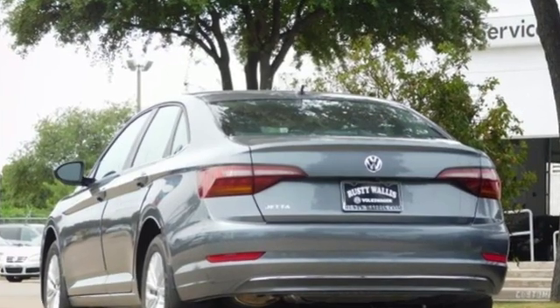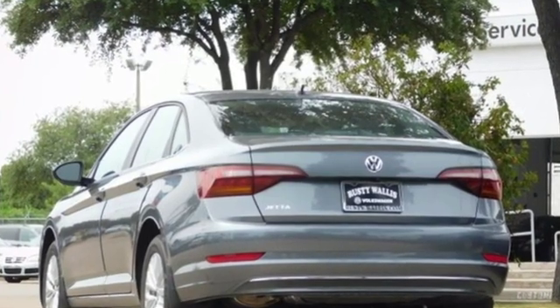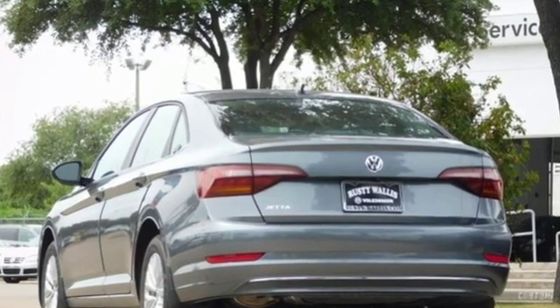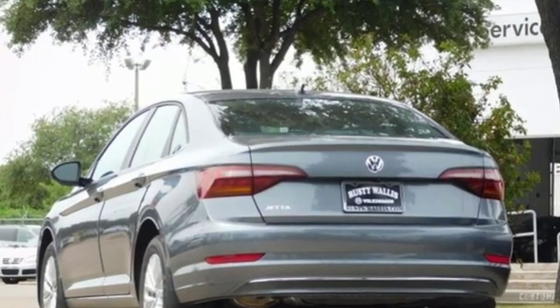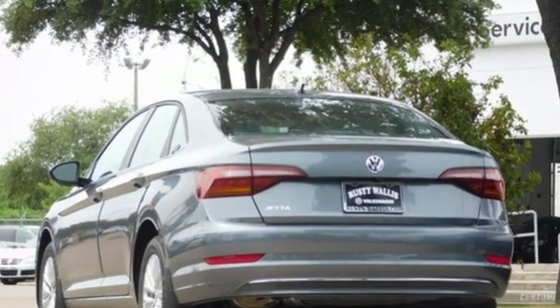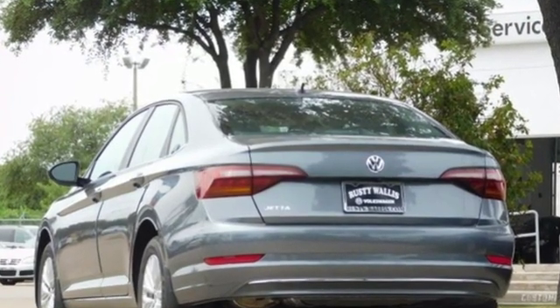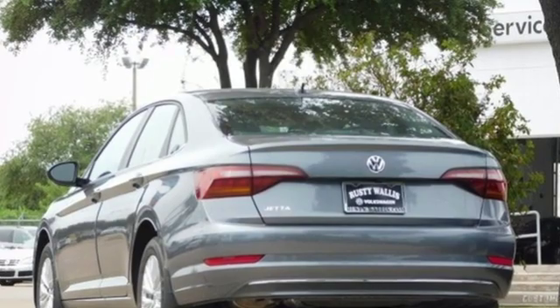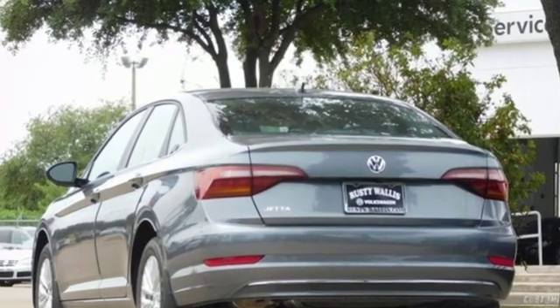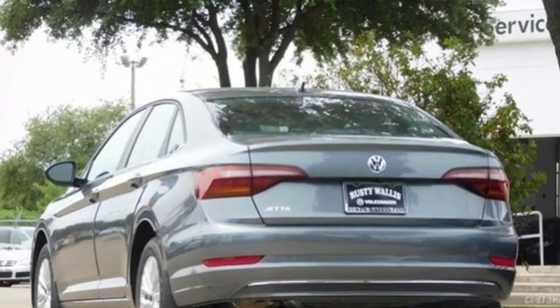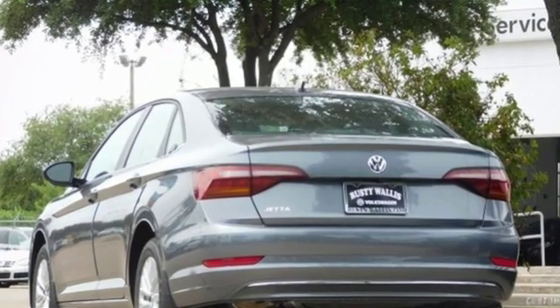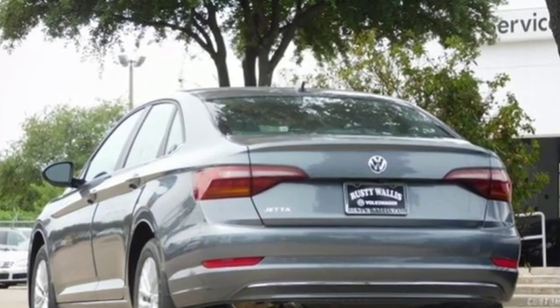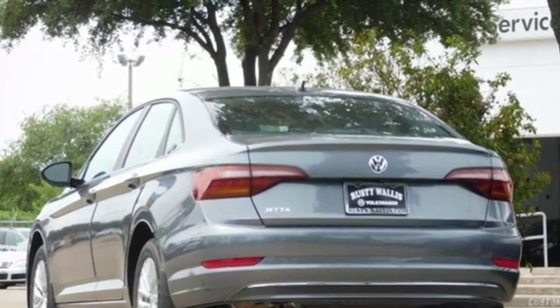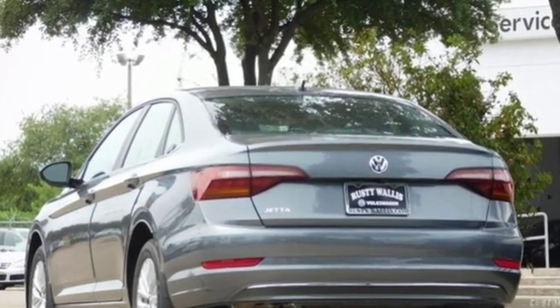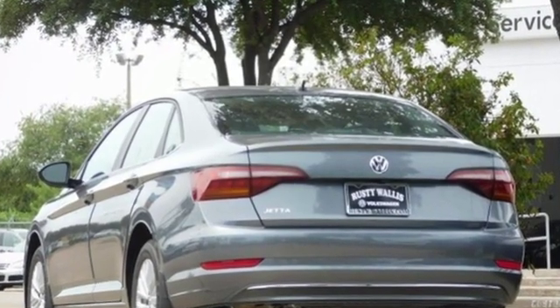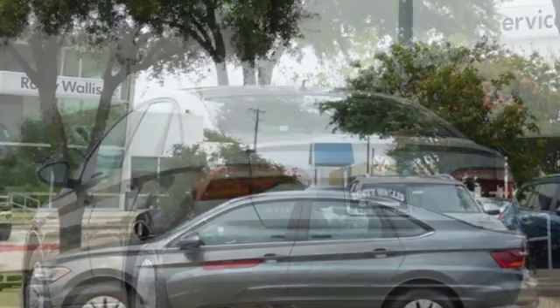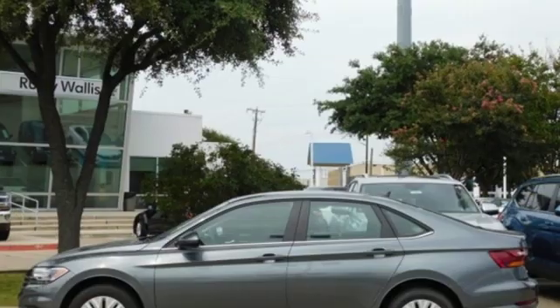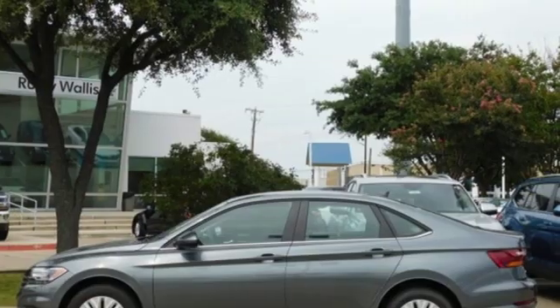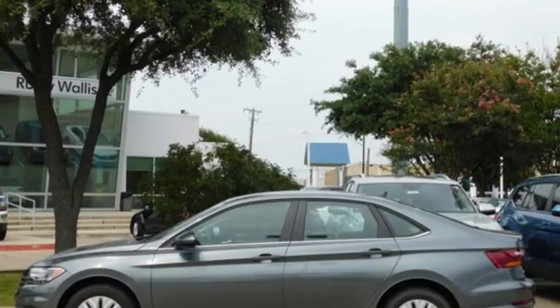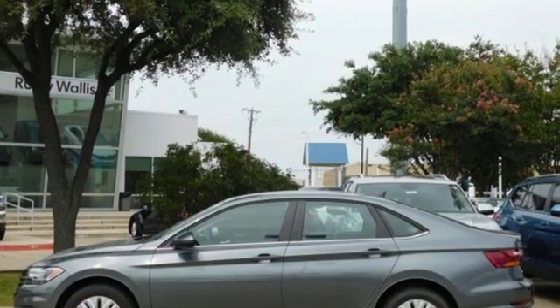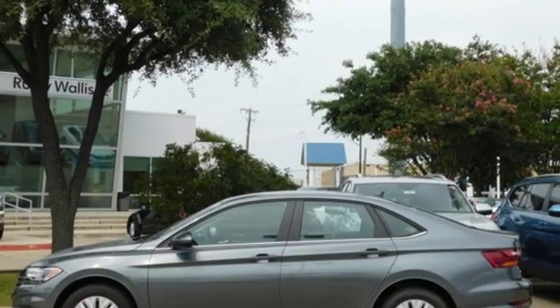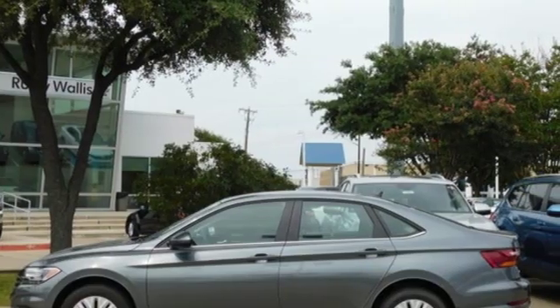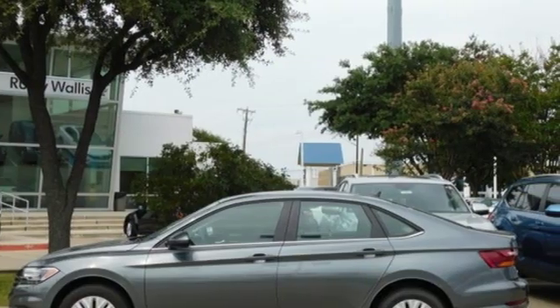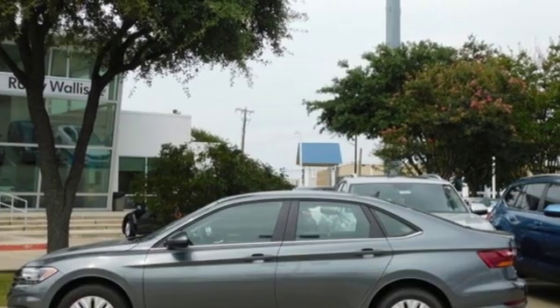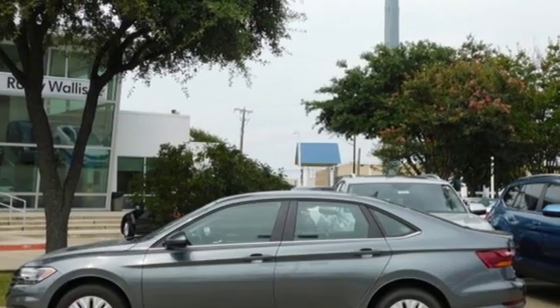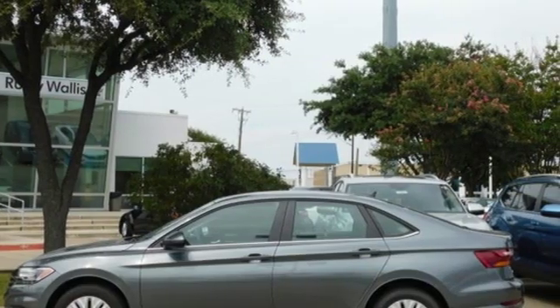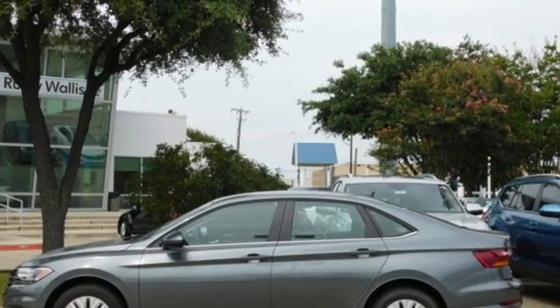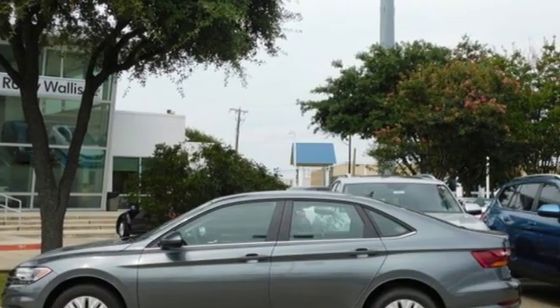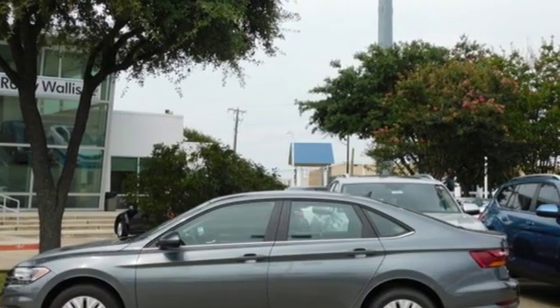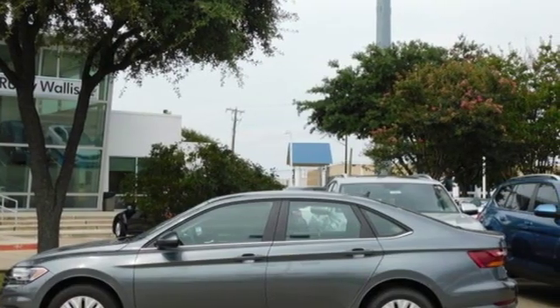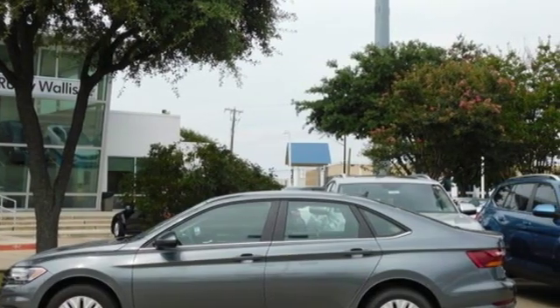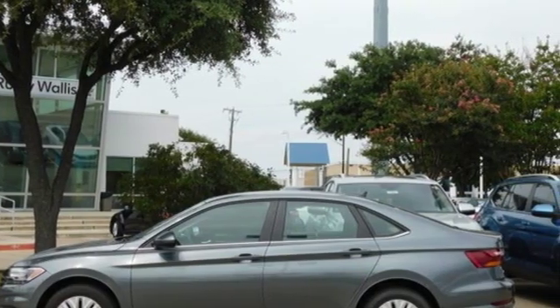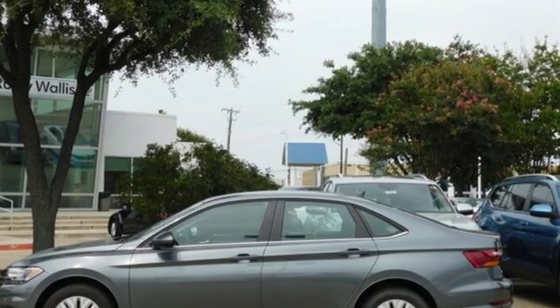Volkswagen — where safety and performance come standard. You need to drive it to believe it. See it for yourself today.